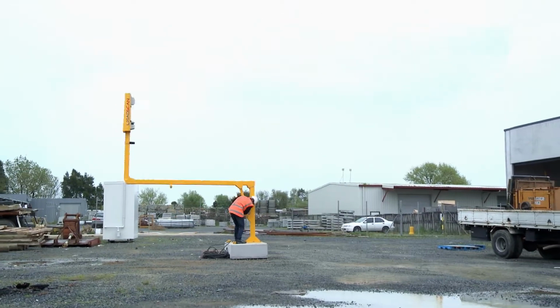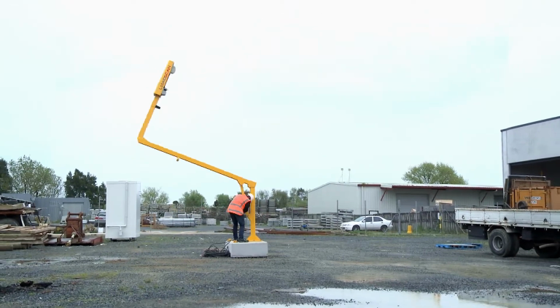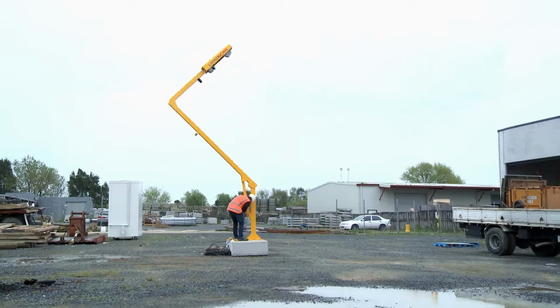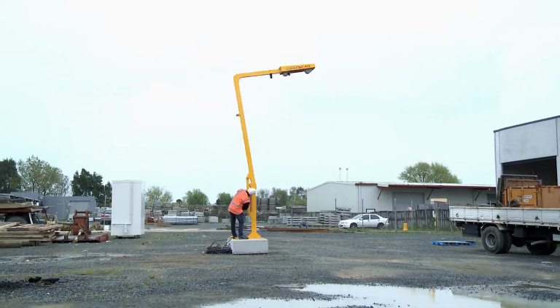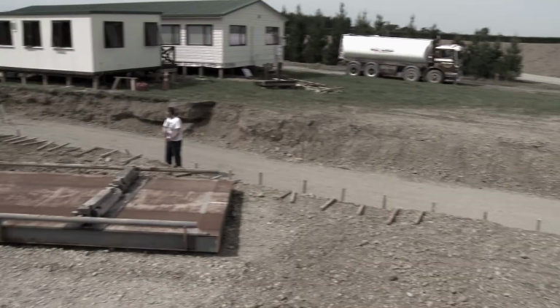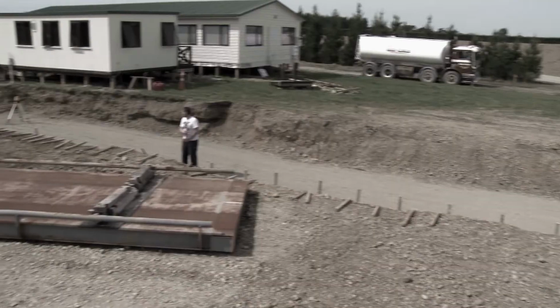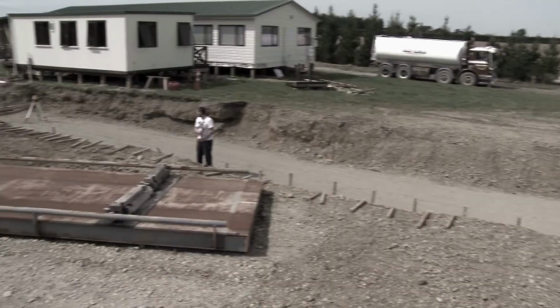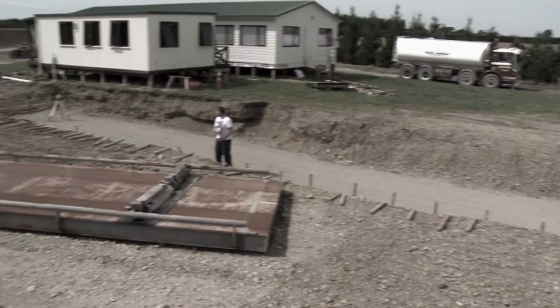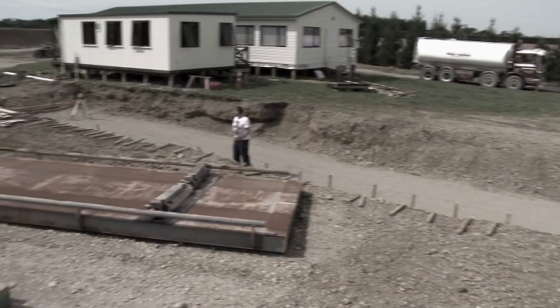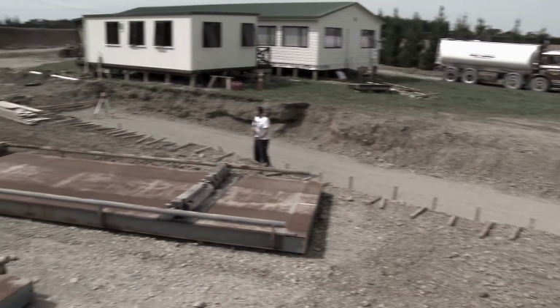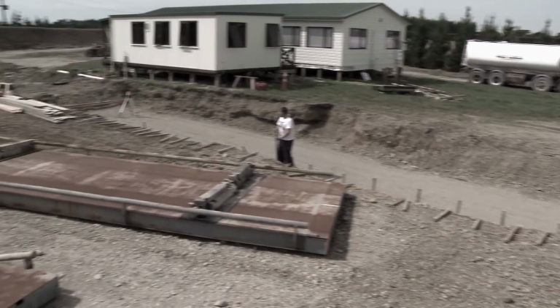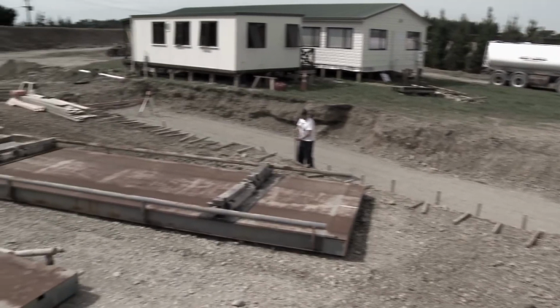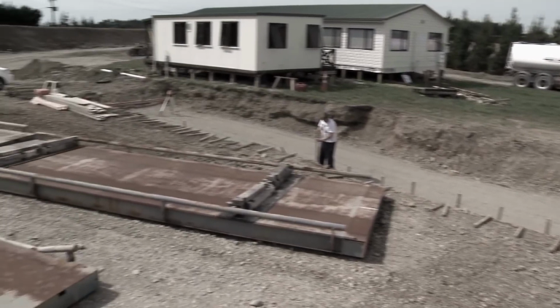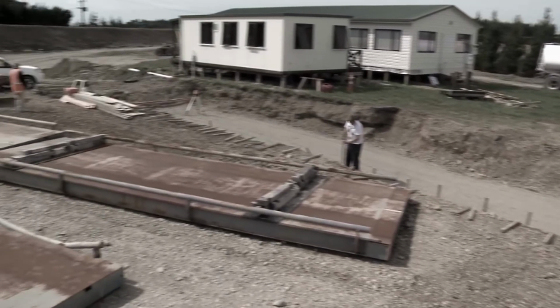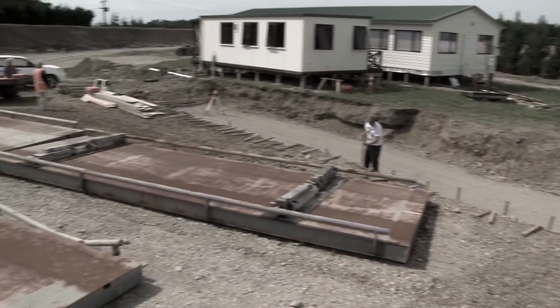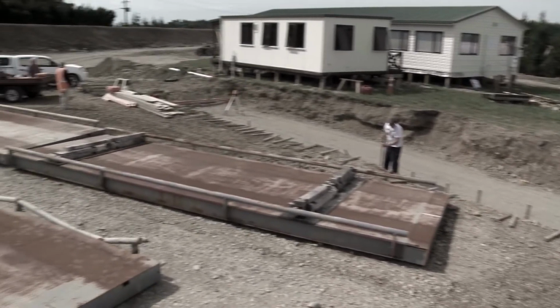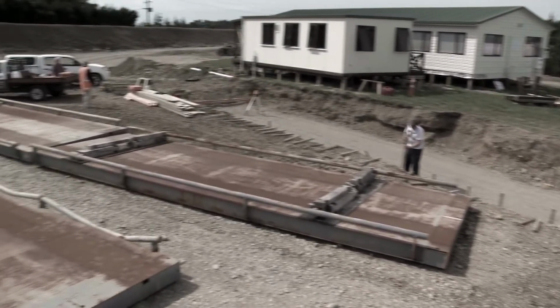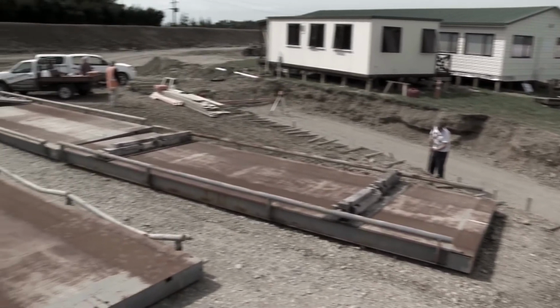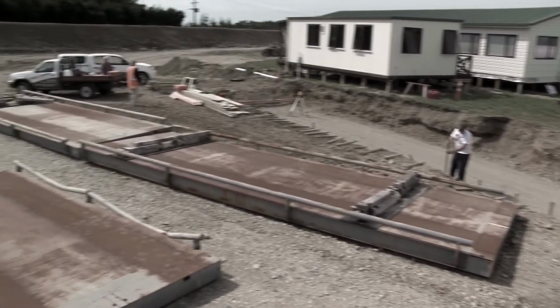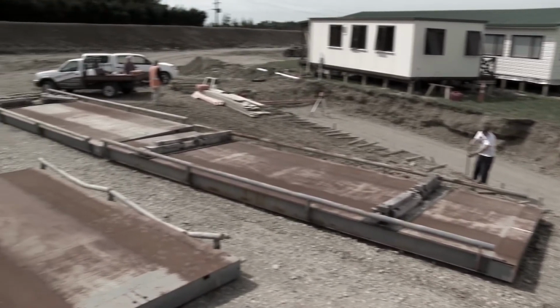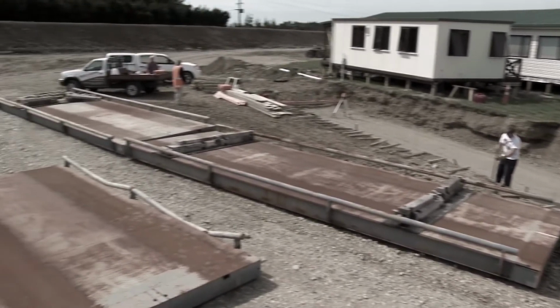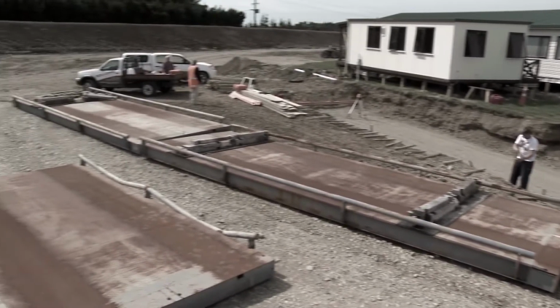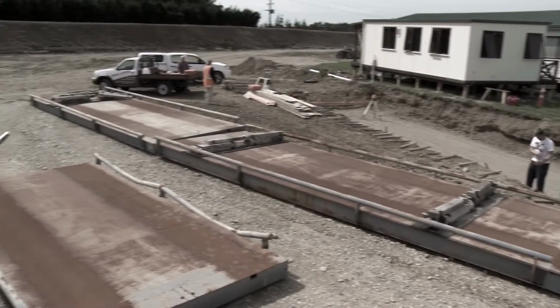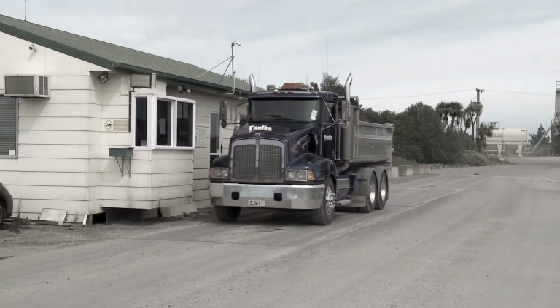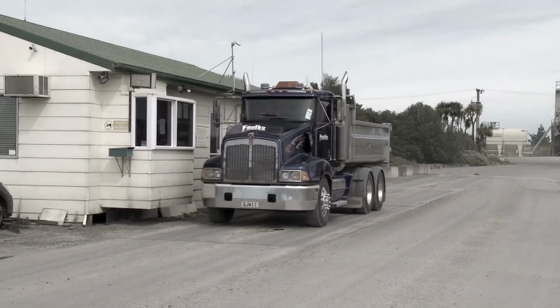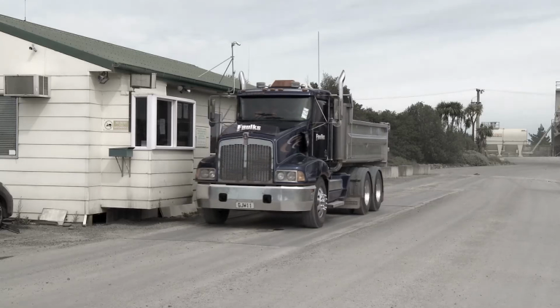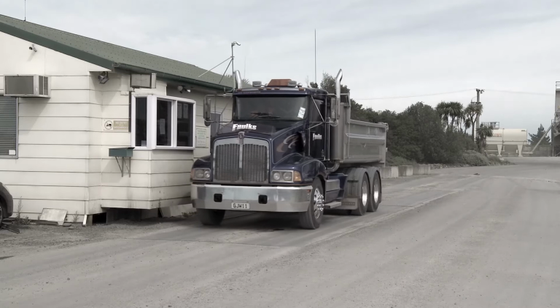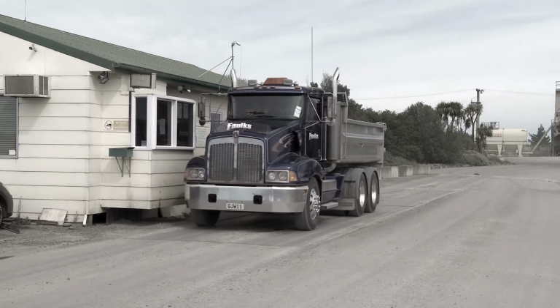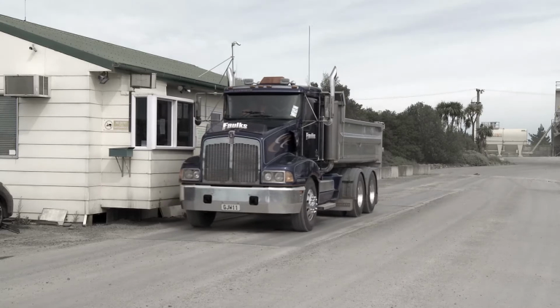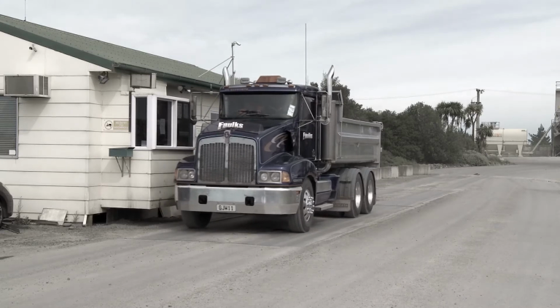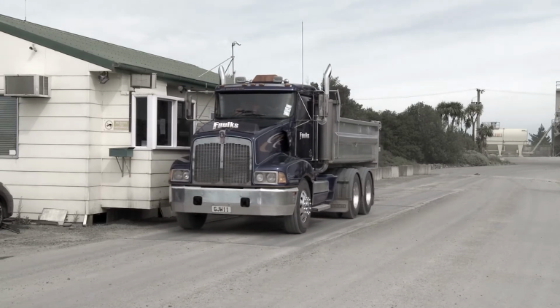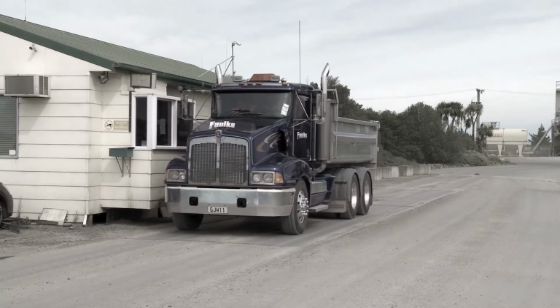LoadScan is easy to install, without the requirement for extensive site works that's often required for a permanent weighbridge installation.